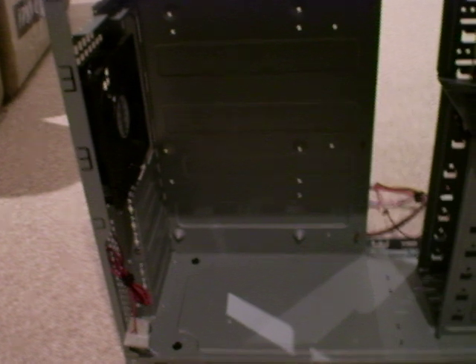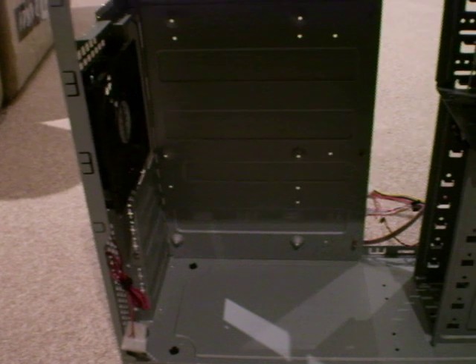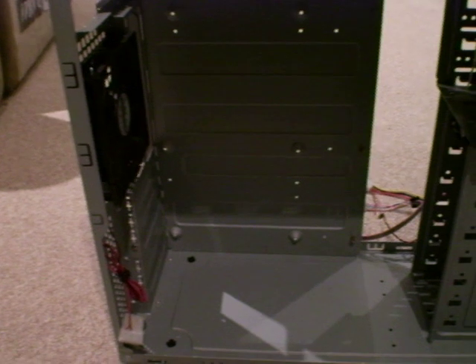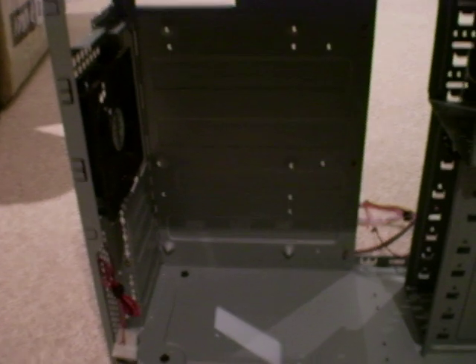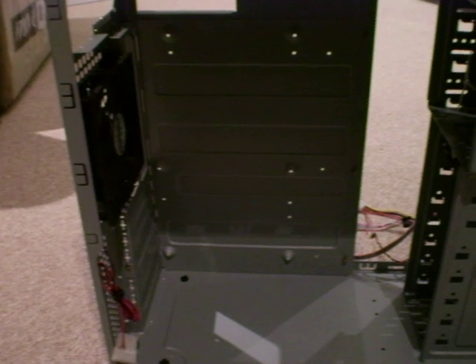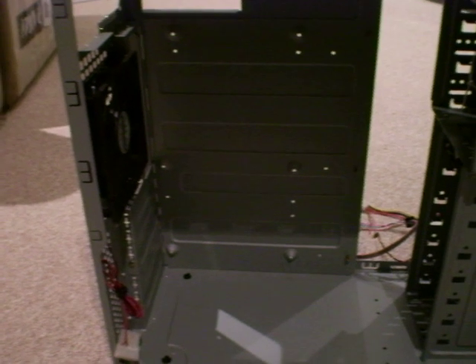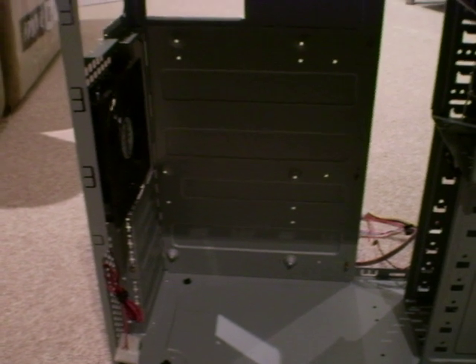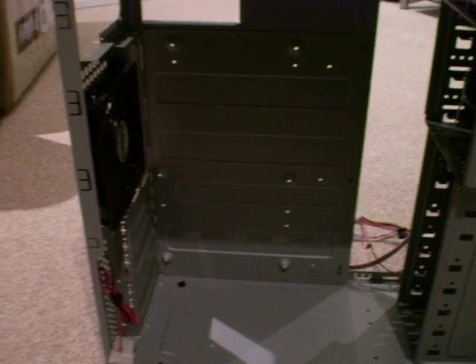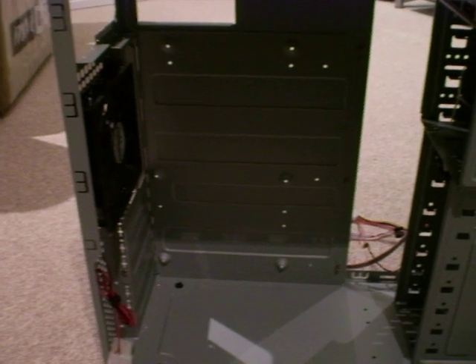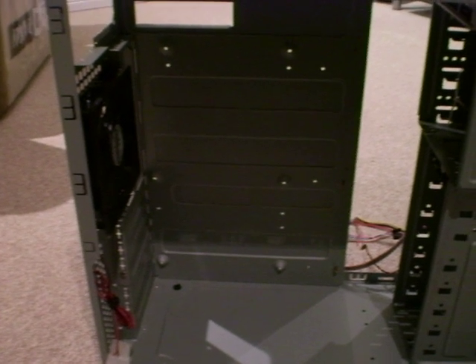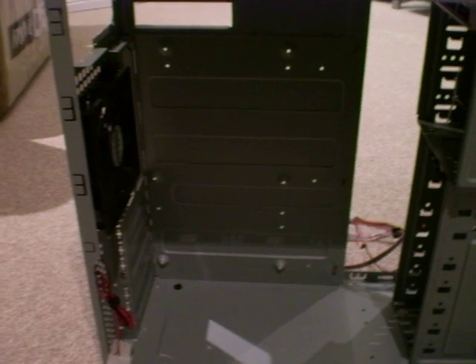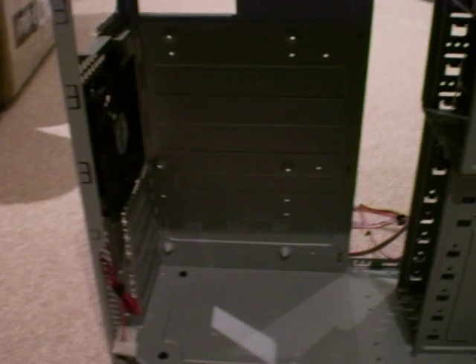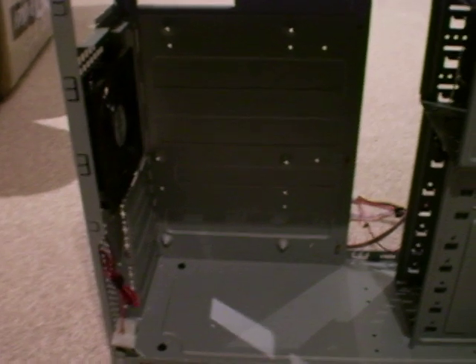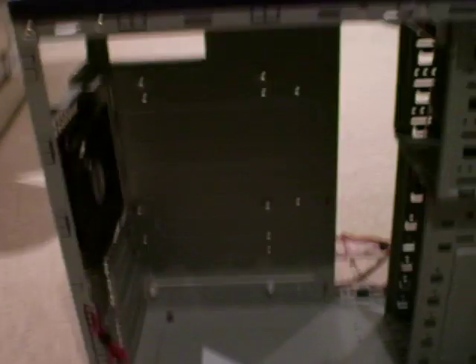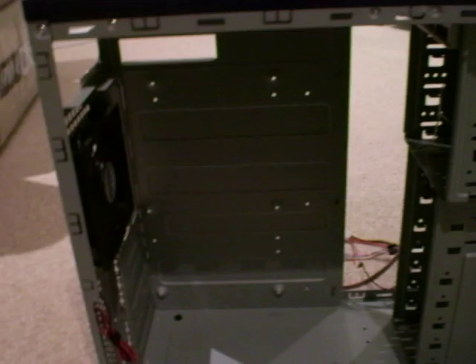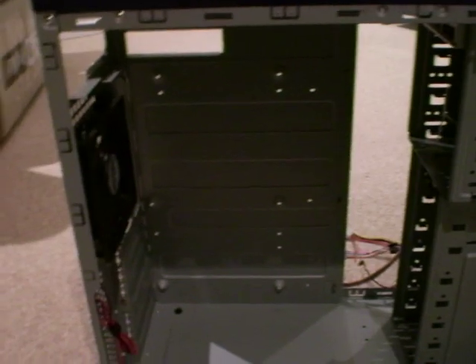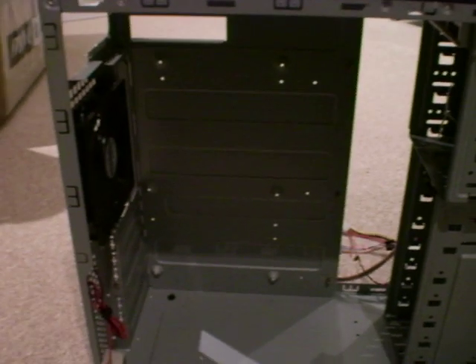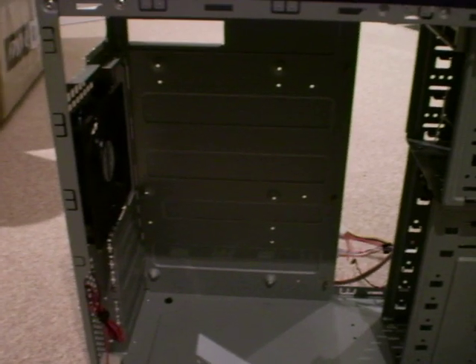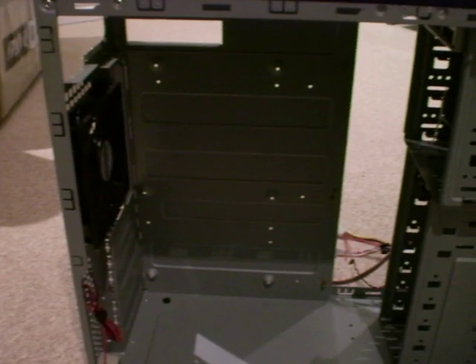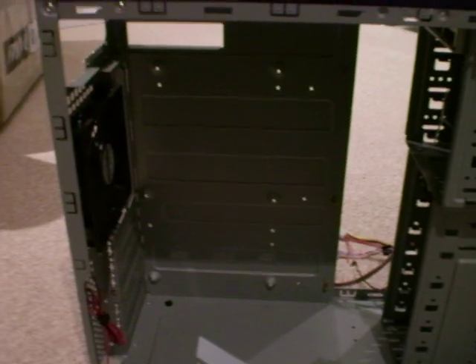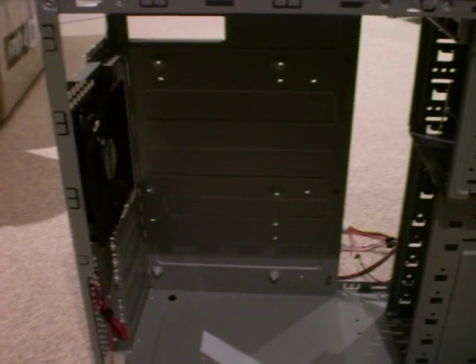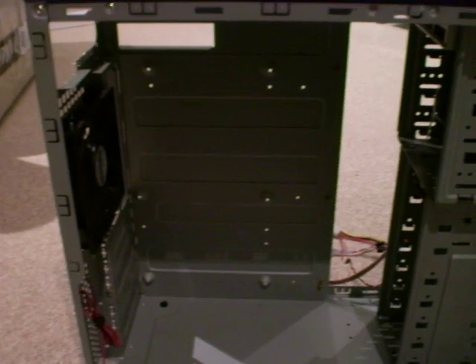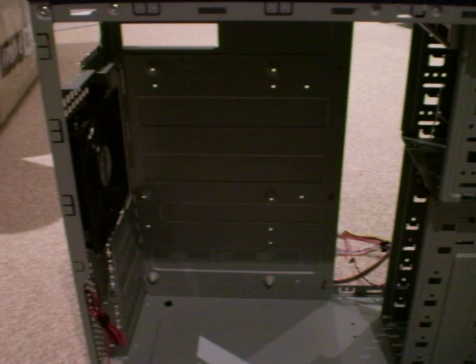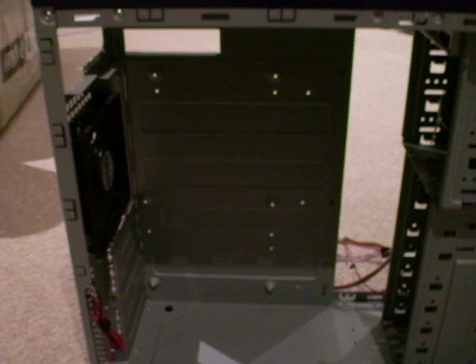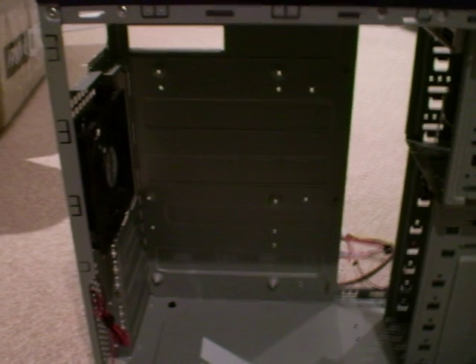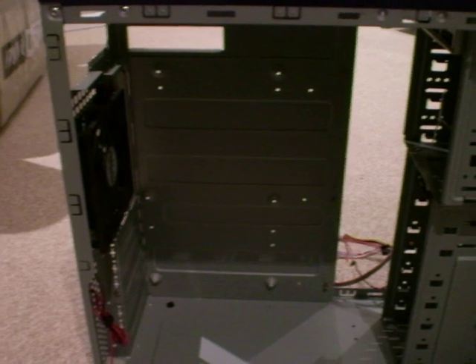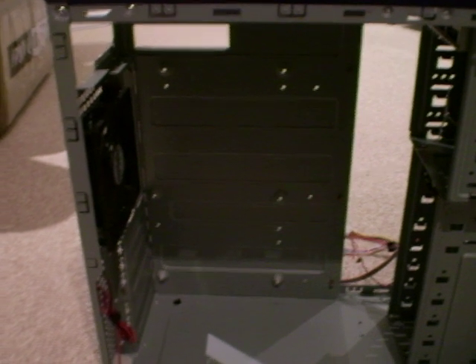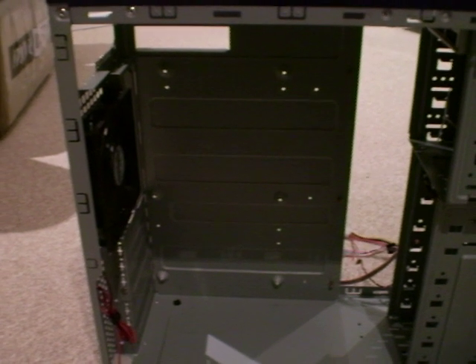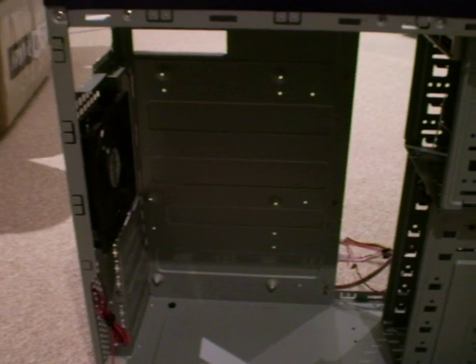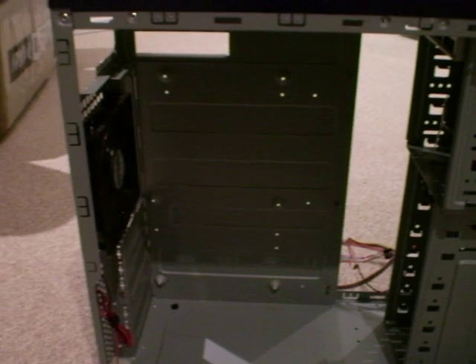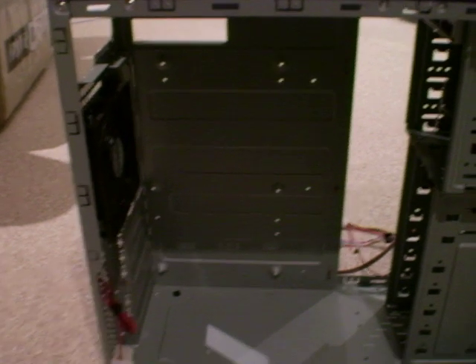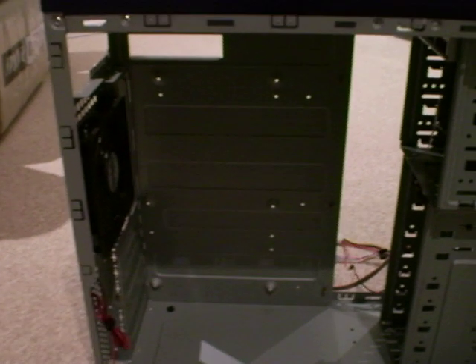Hello, this is Yoda8232. Today, I will be showing you how to install a power supply into your computer.